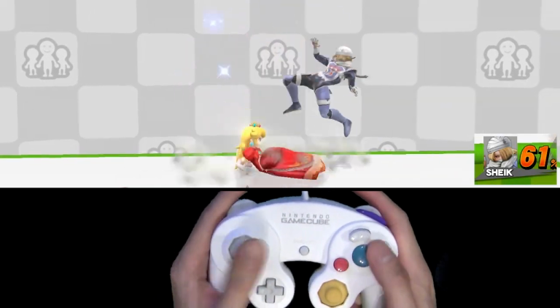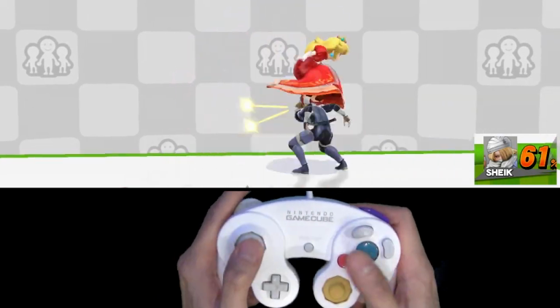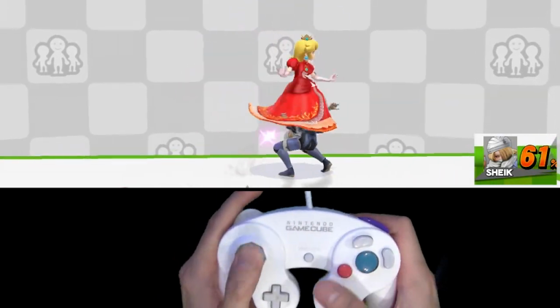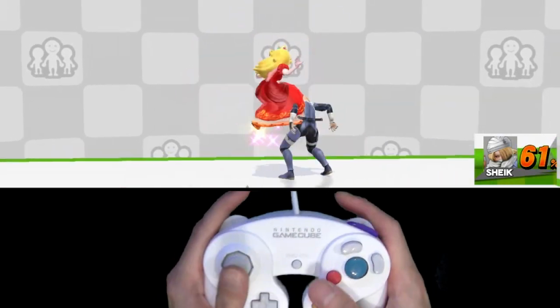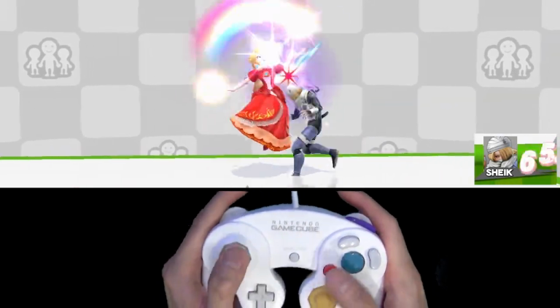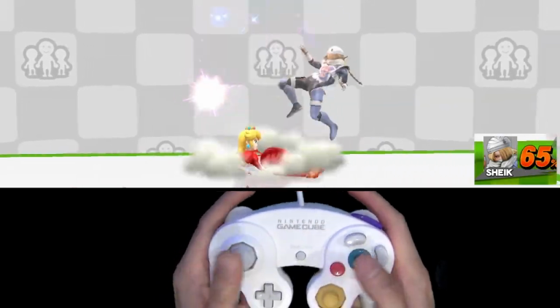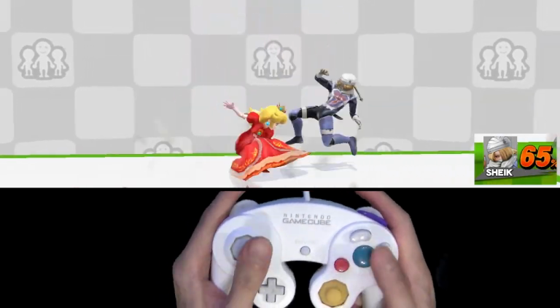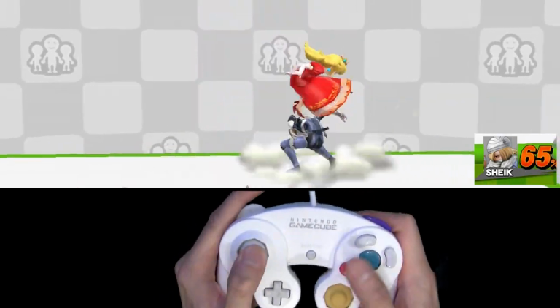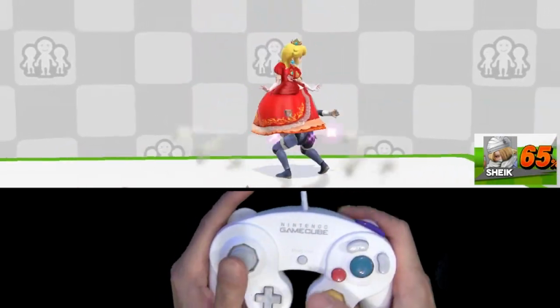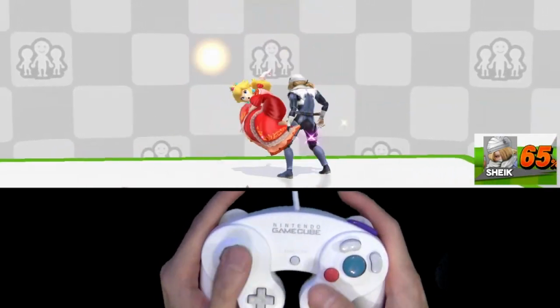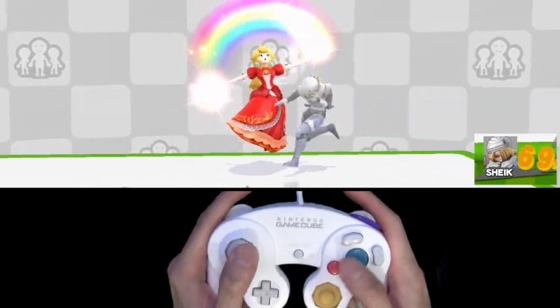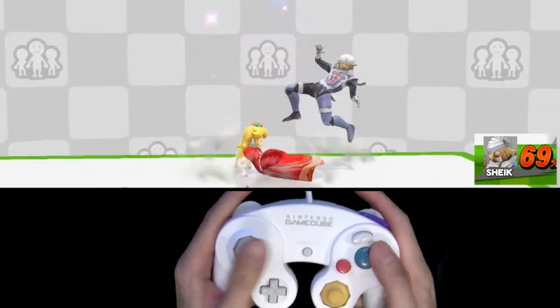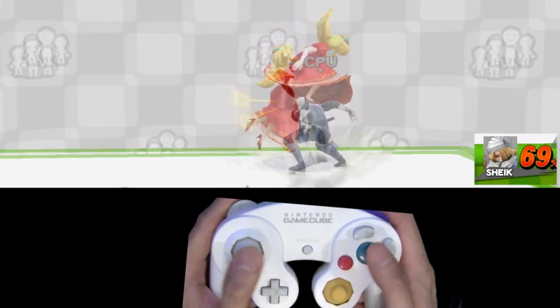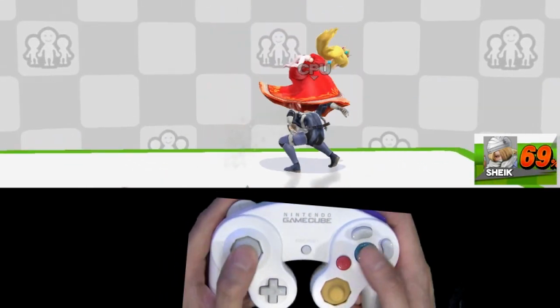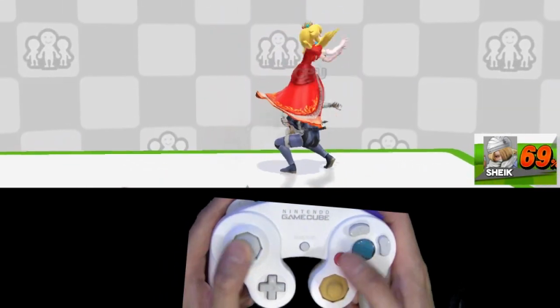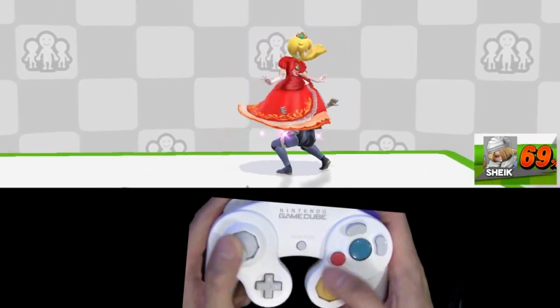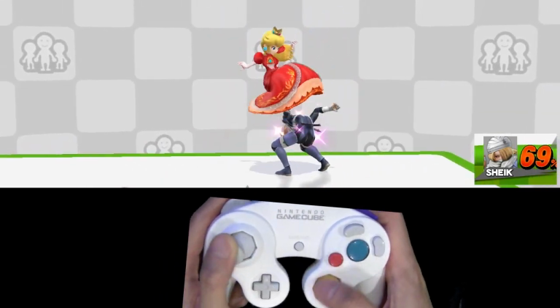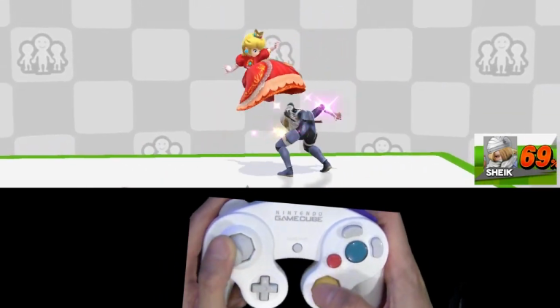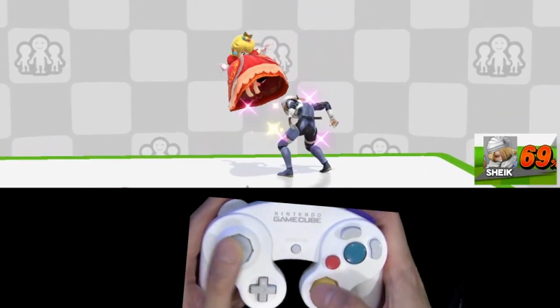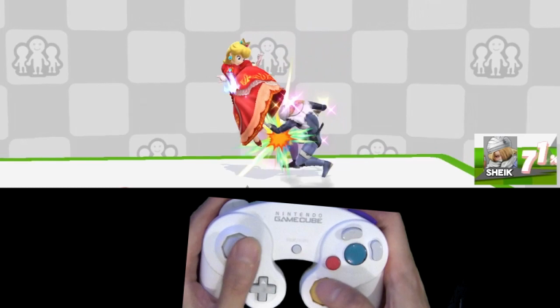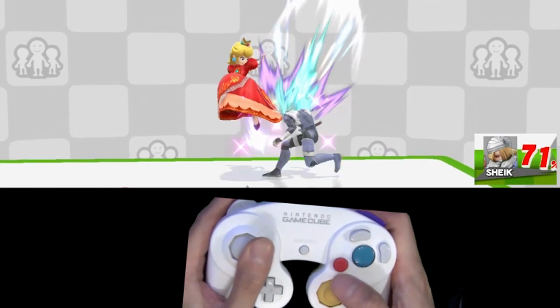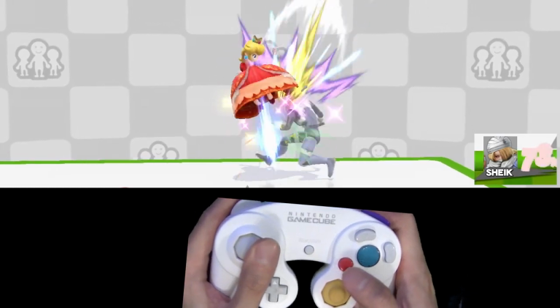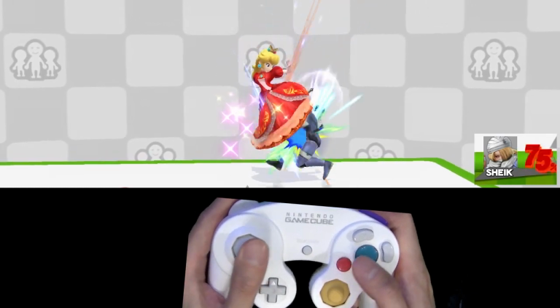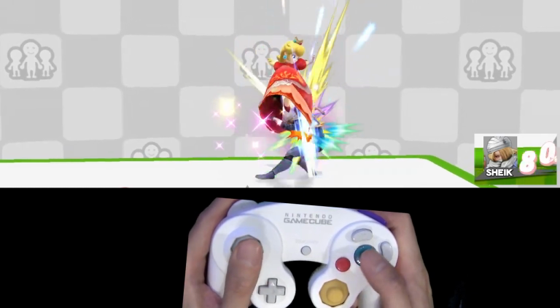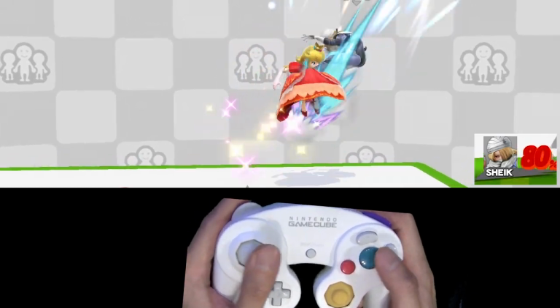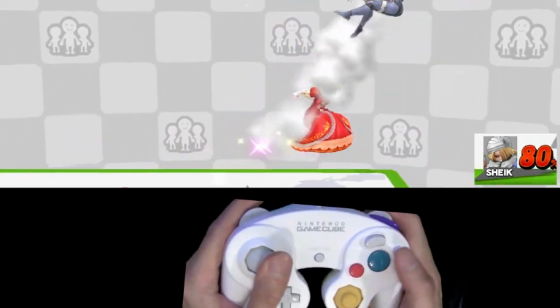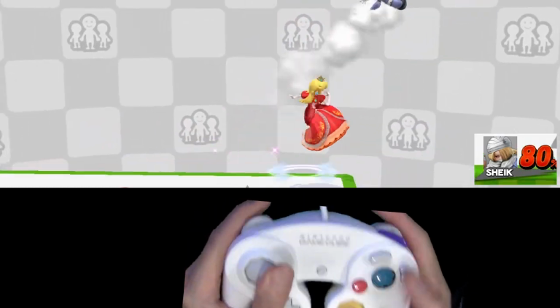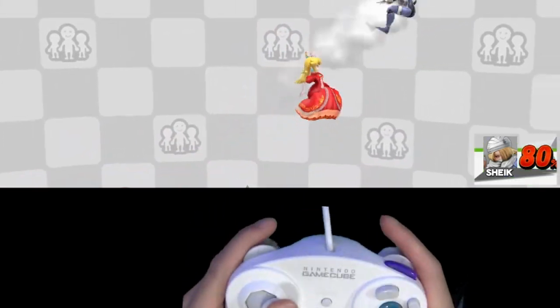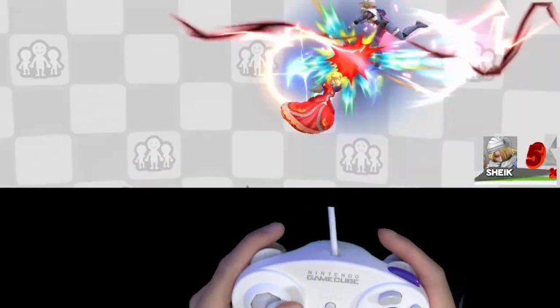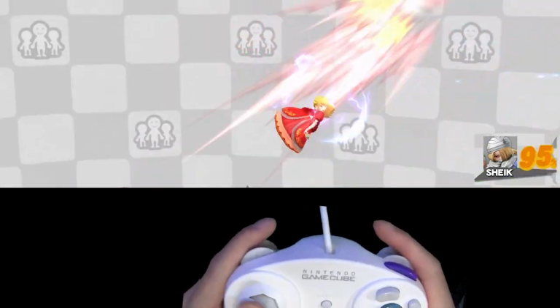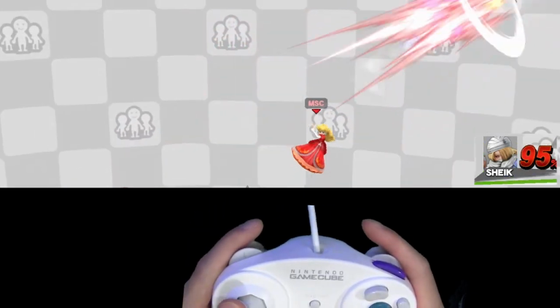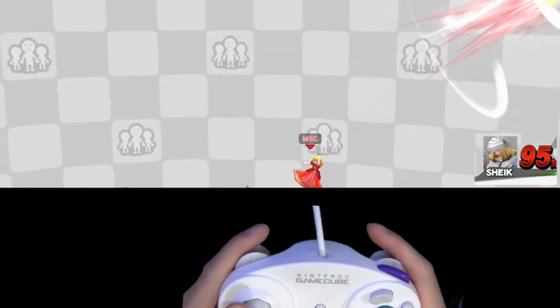Once she reaches about 65%, footstool into a floating down air, then double jump forward air.